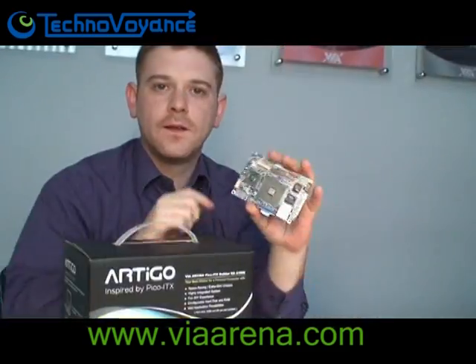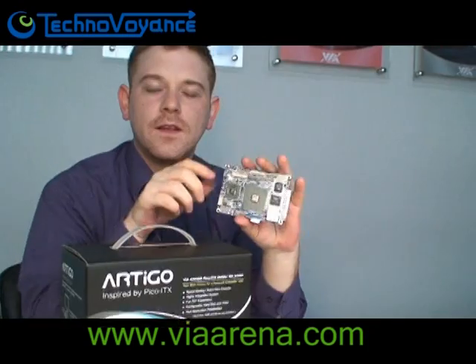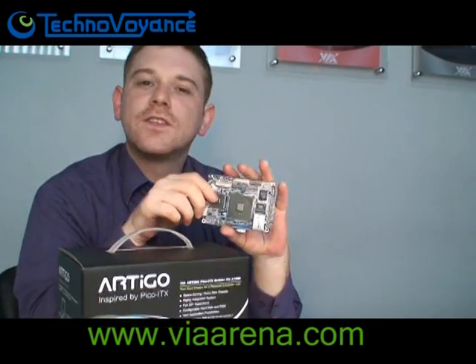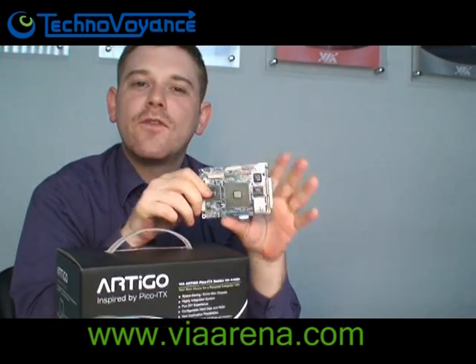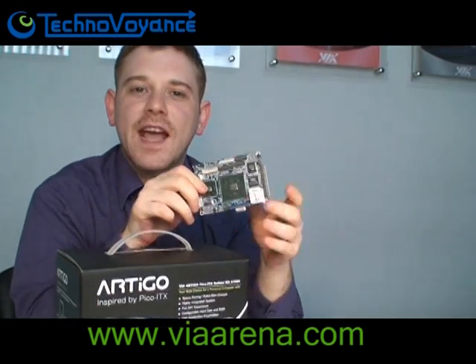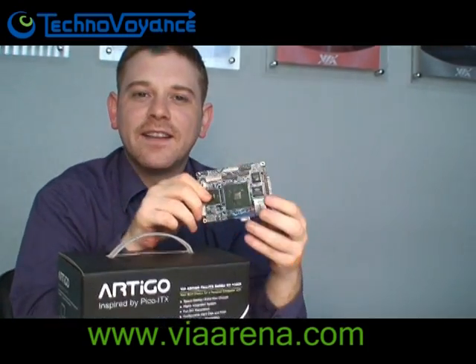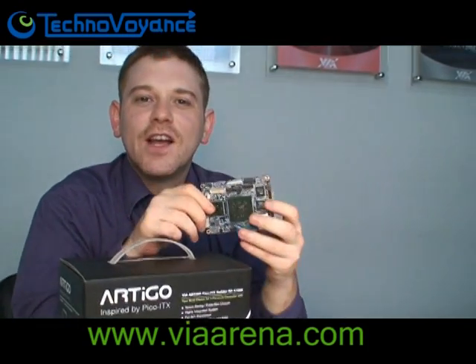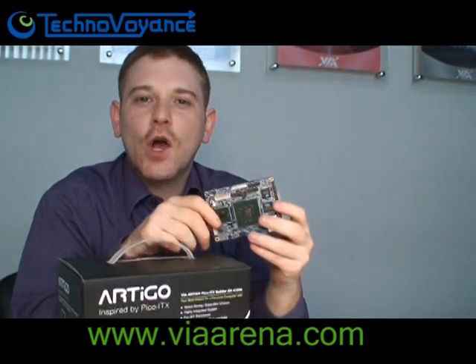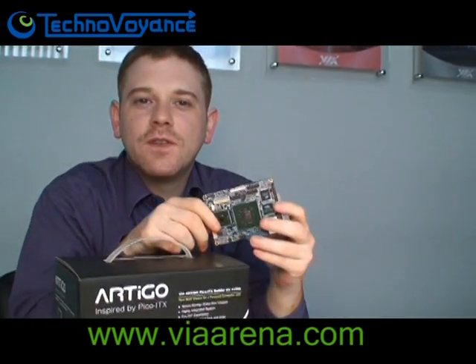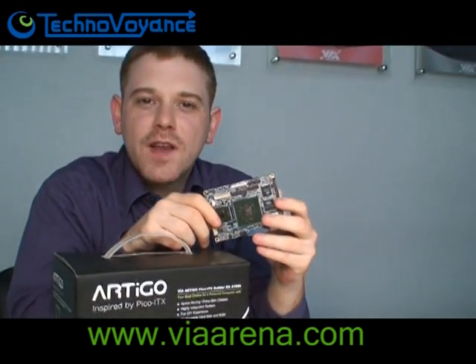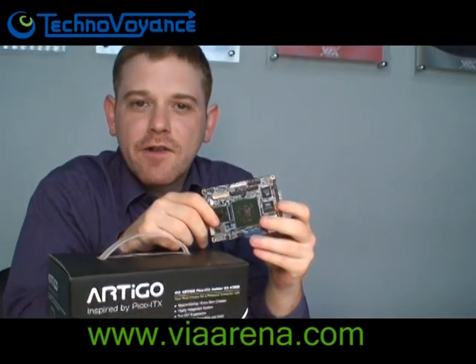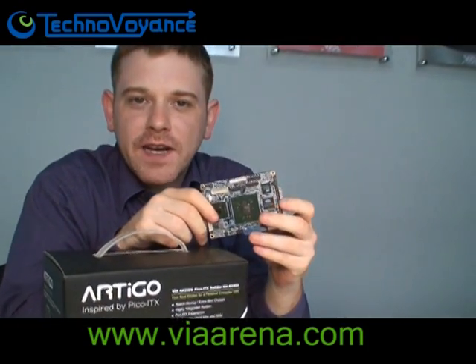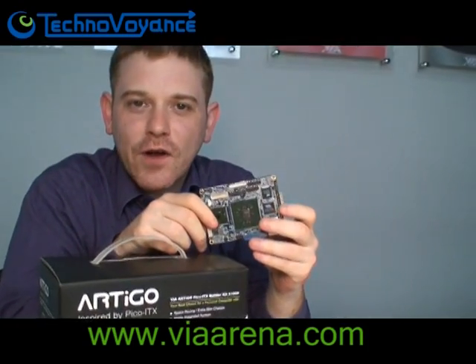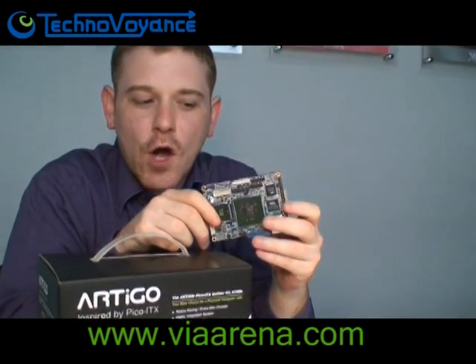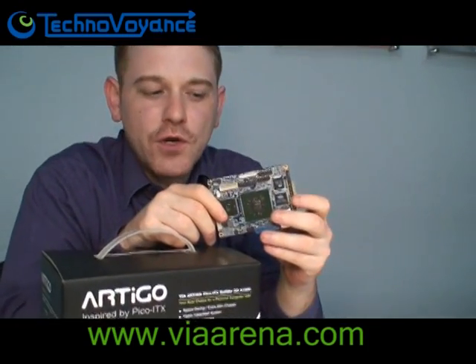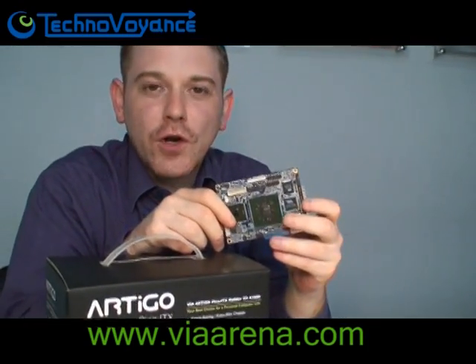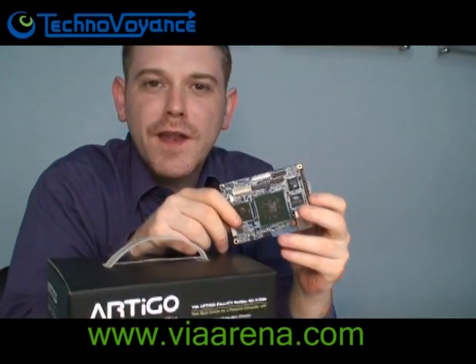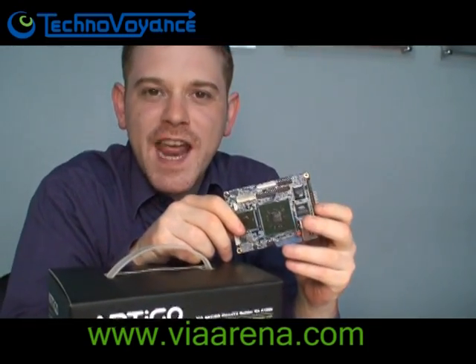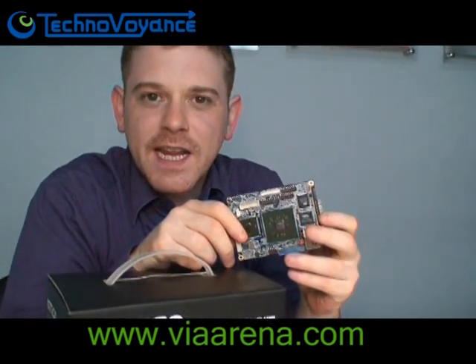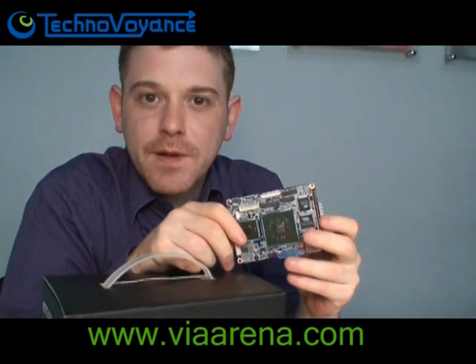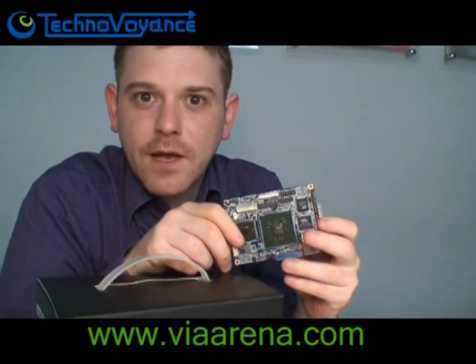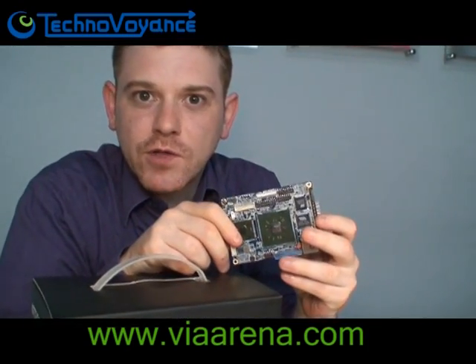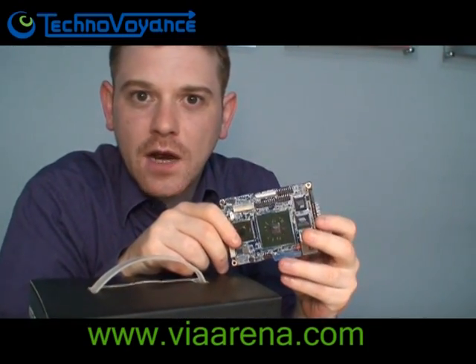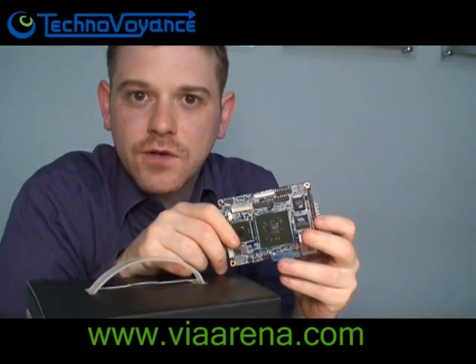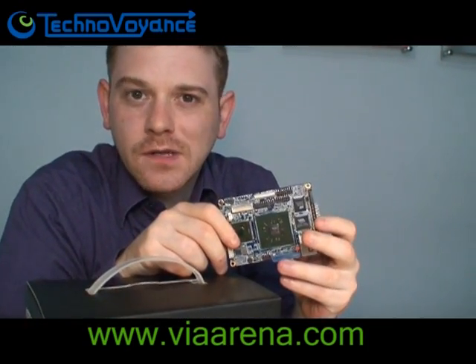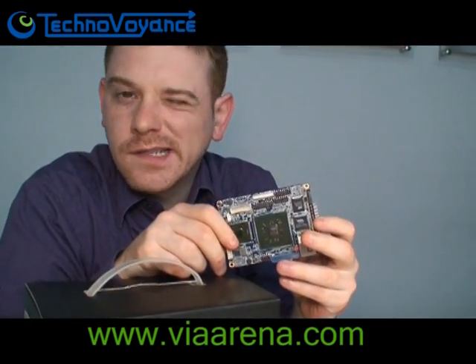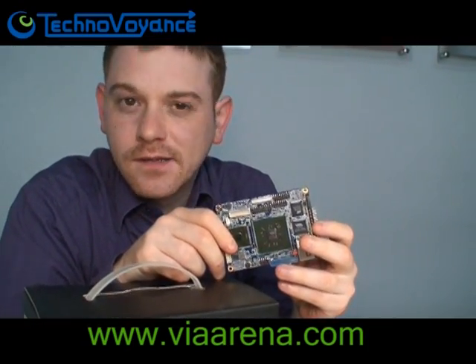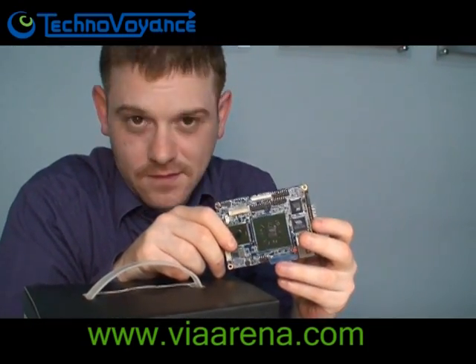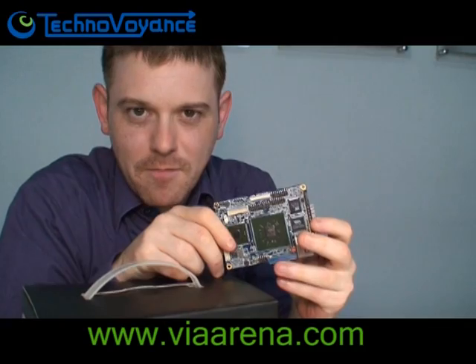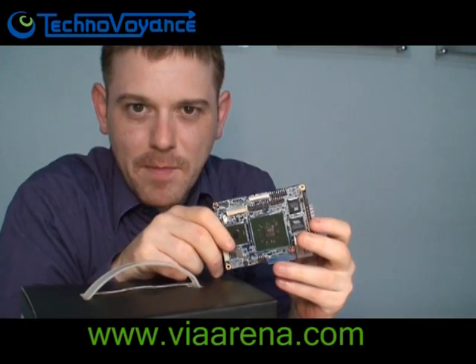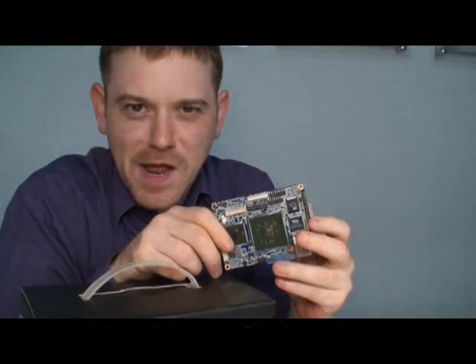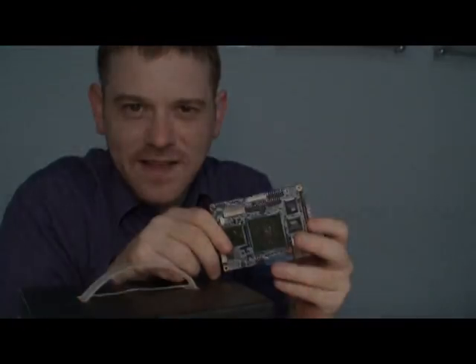So don't forget, go to ViaArena.com and join the Naked Pico Challenge. Bye bye.